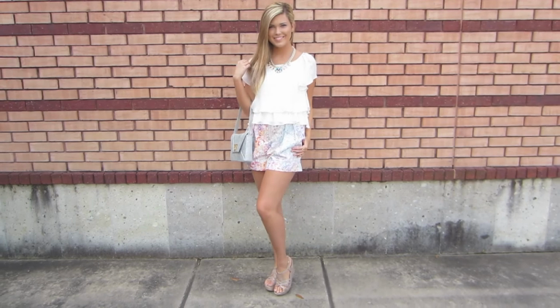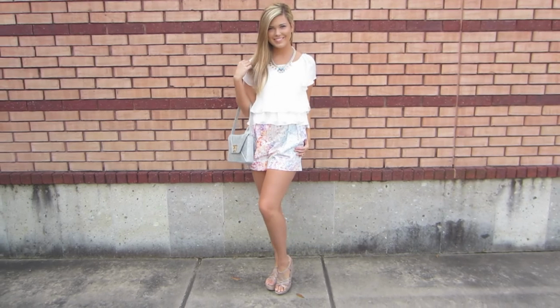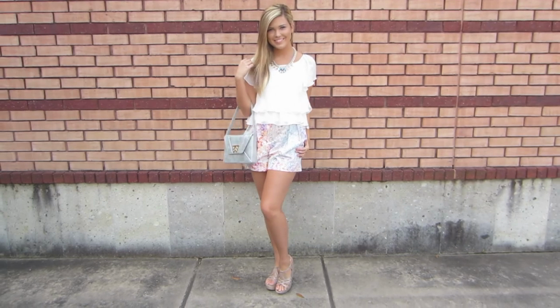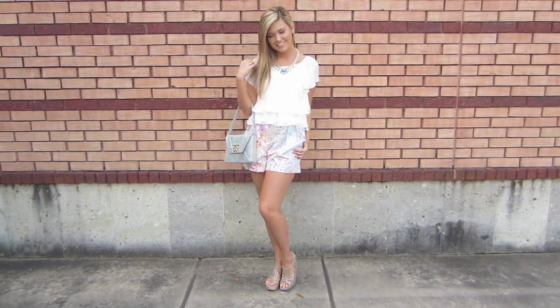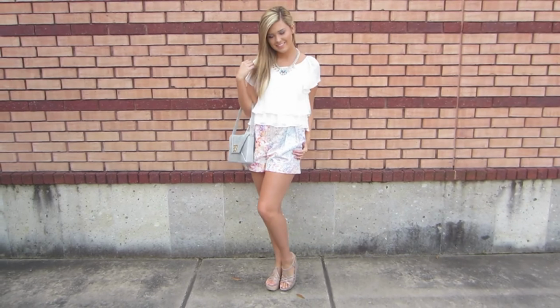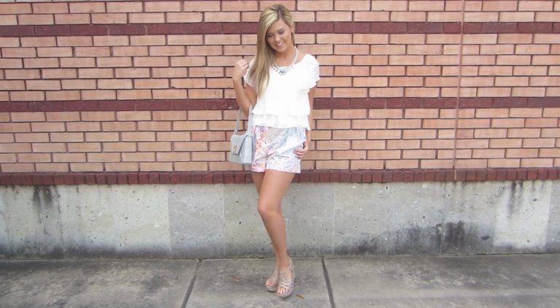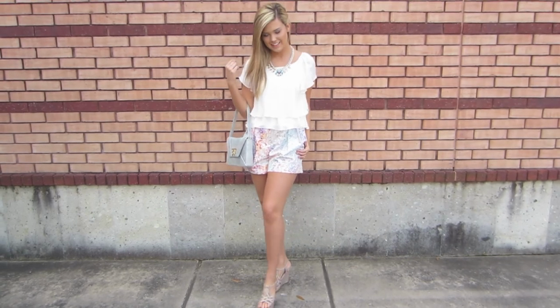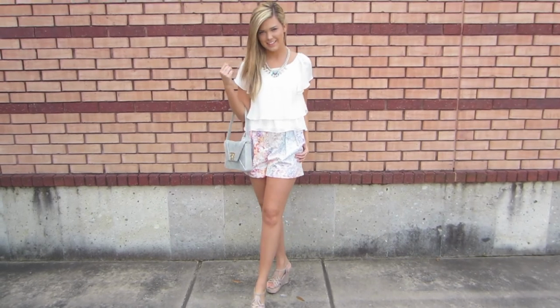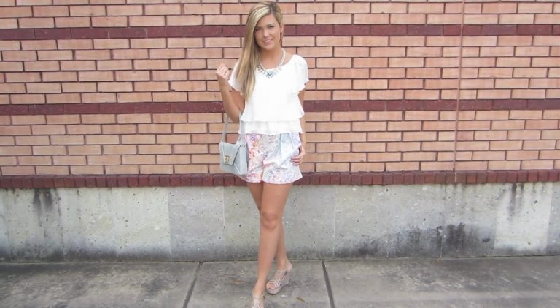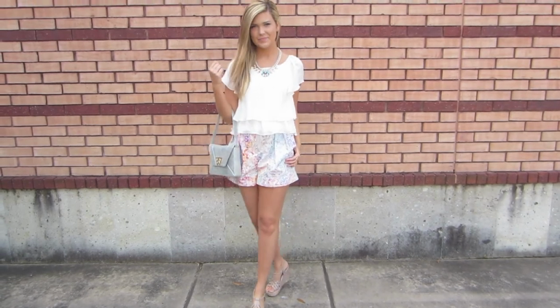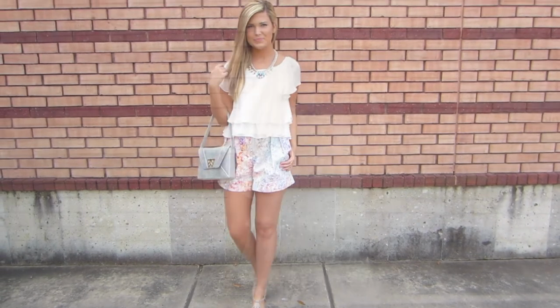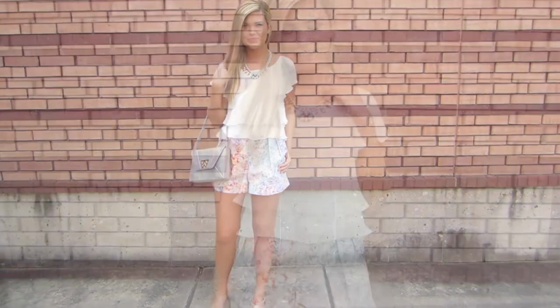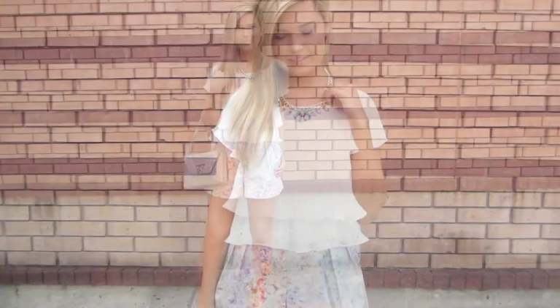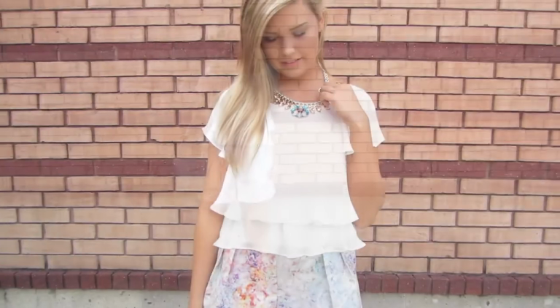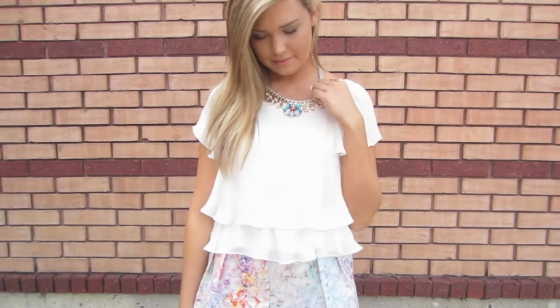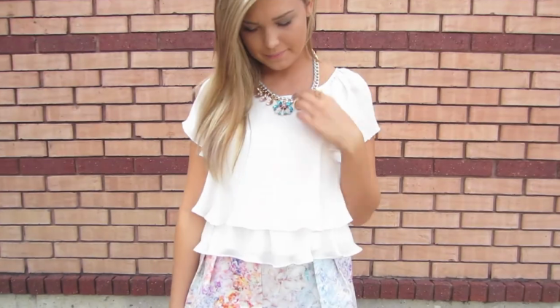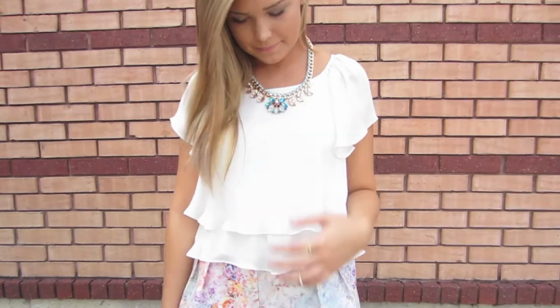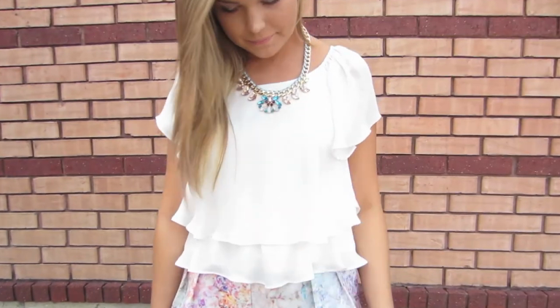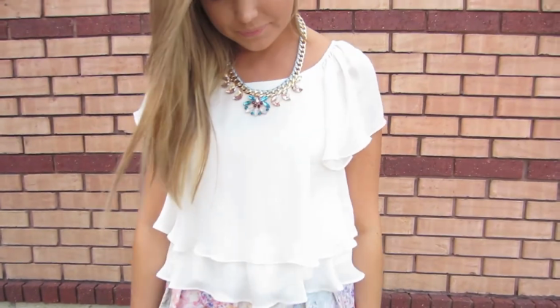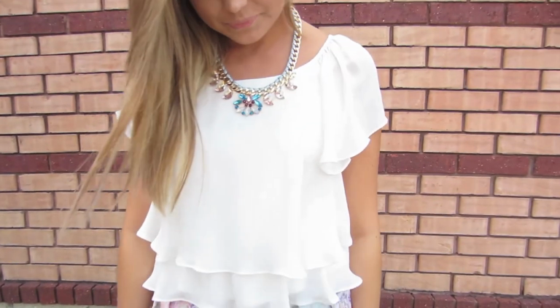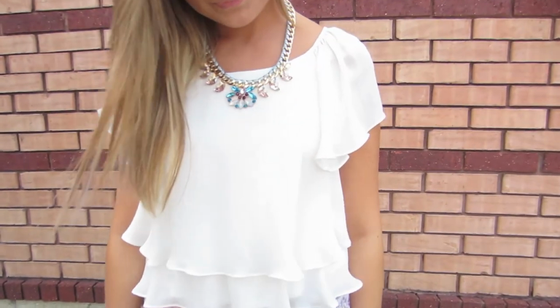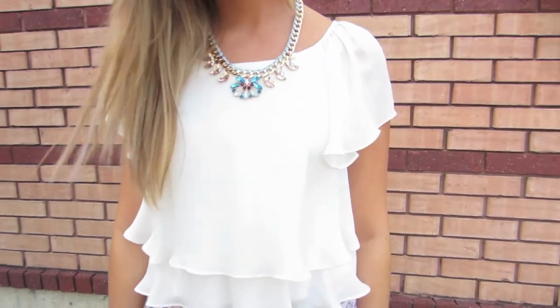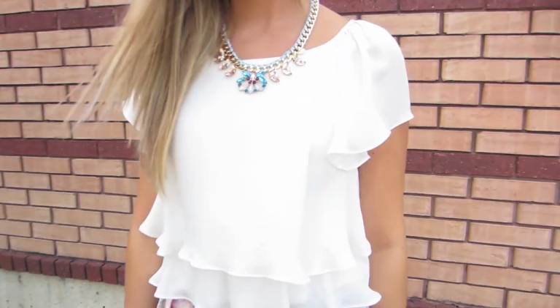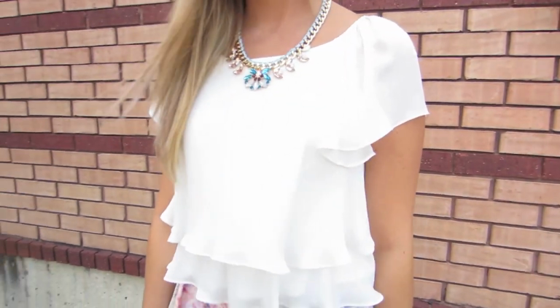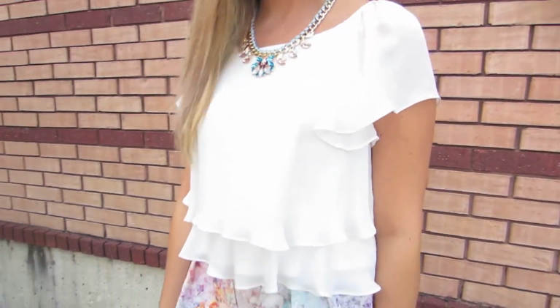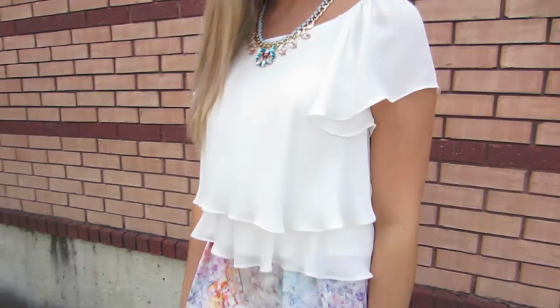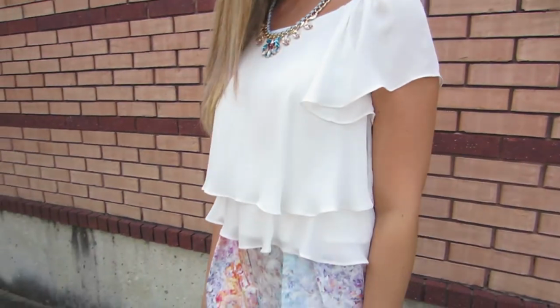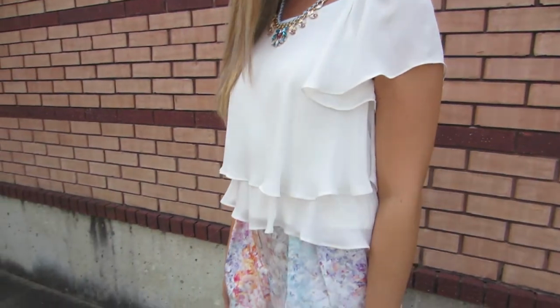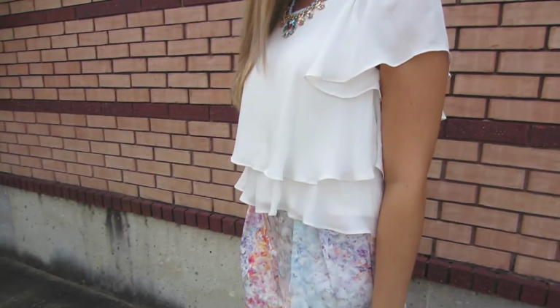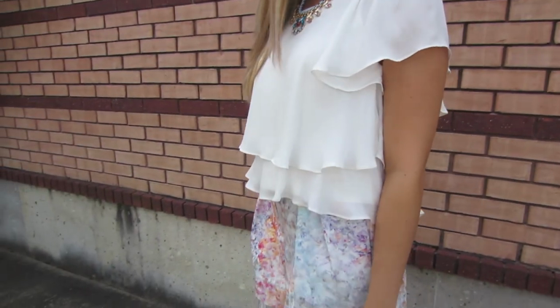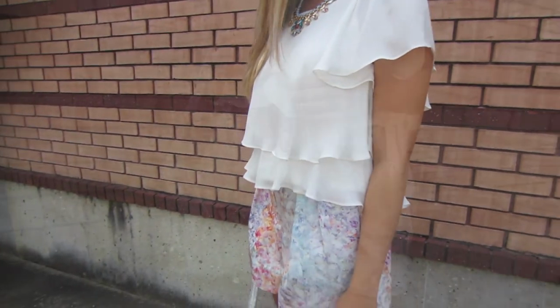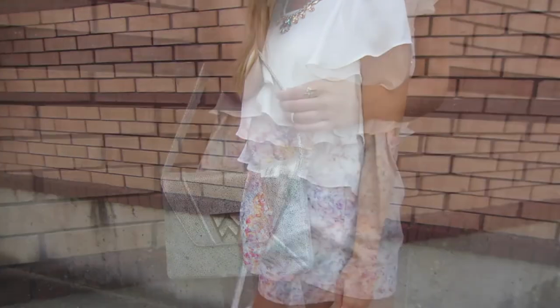Watch how easily they become date night ready, adding a flirty silk blouse and a sweet embellished necklace.